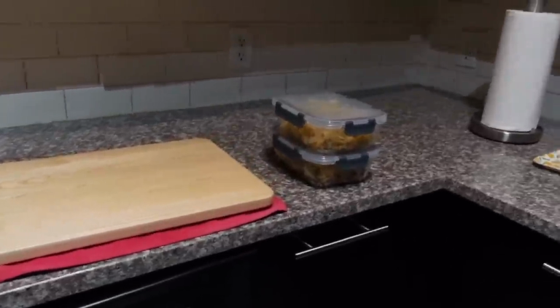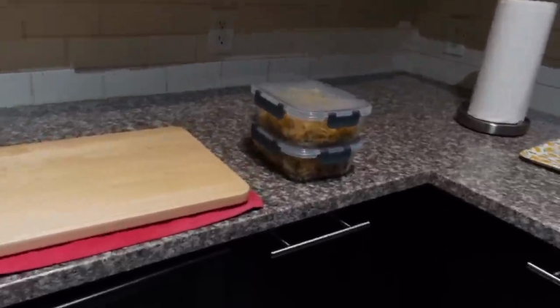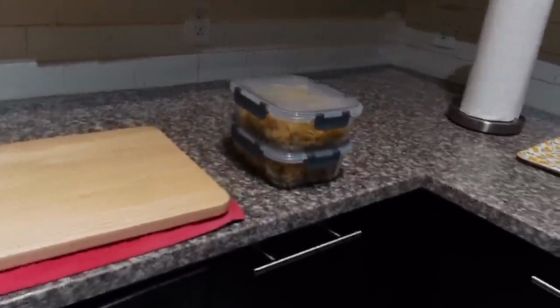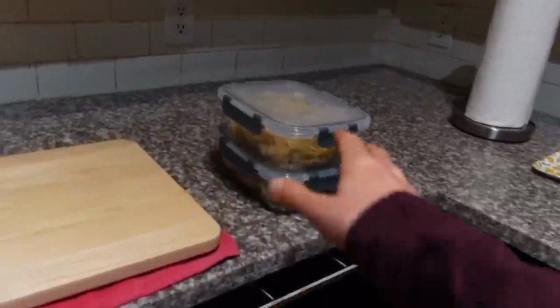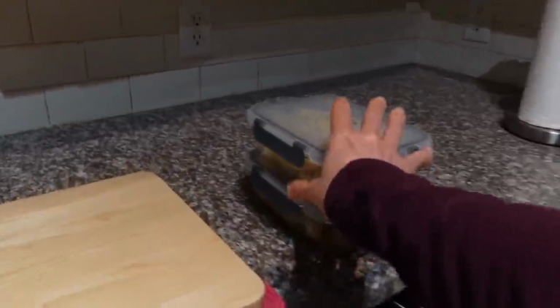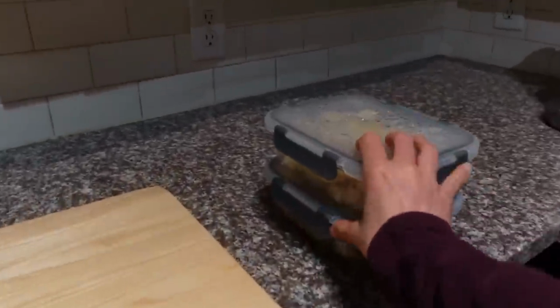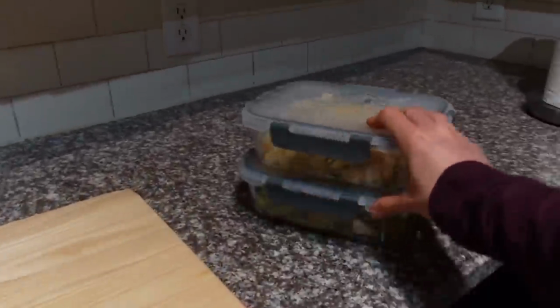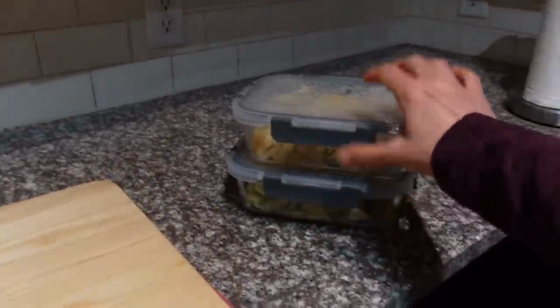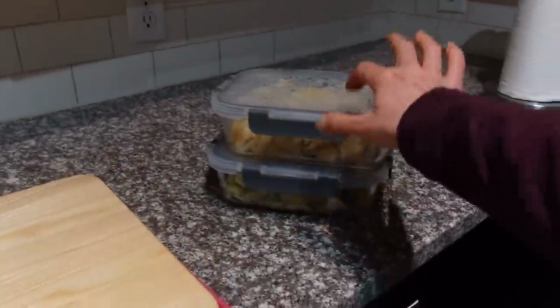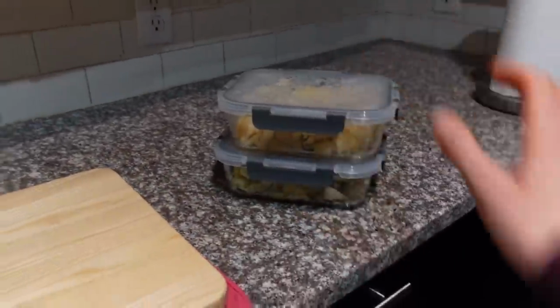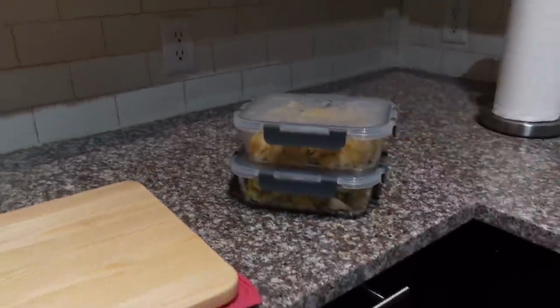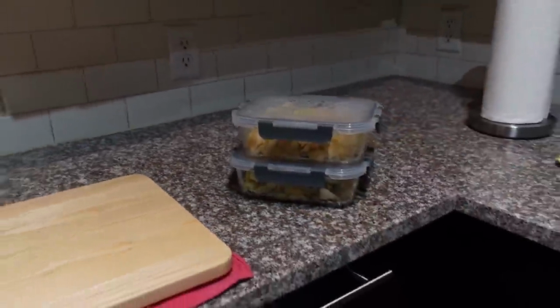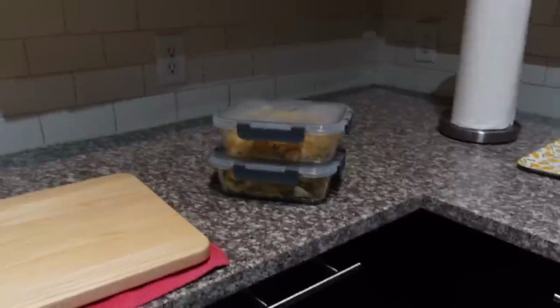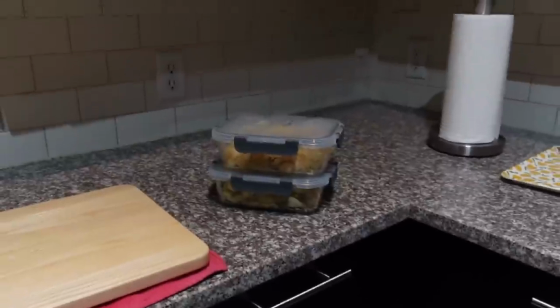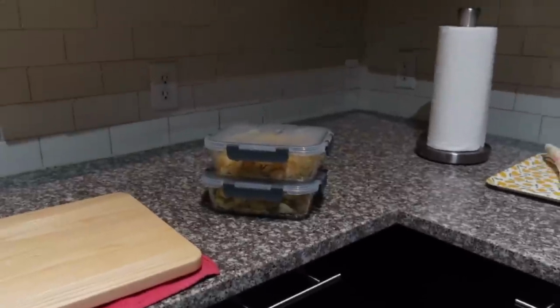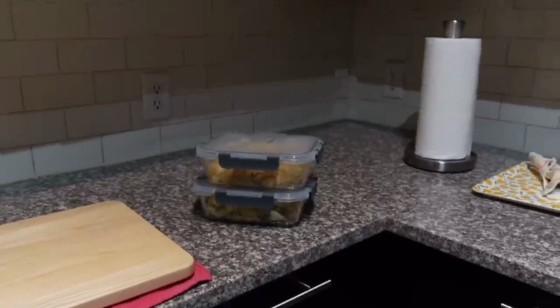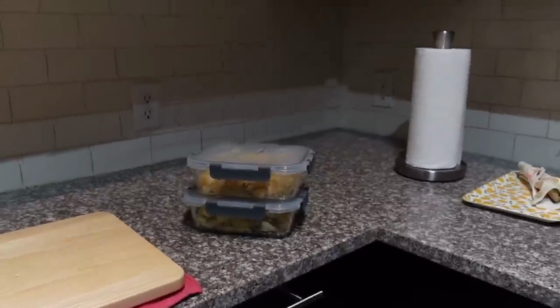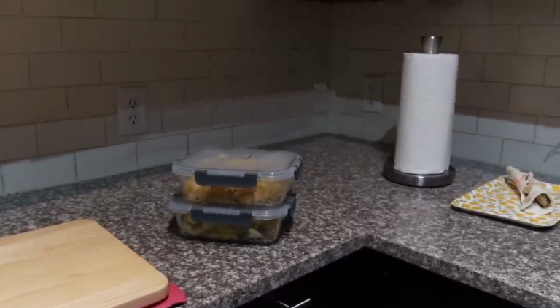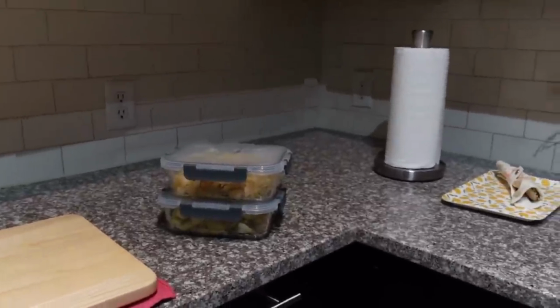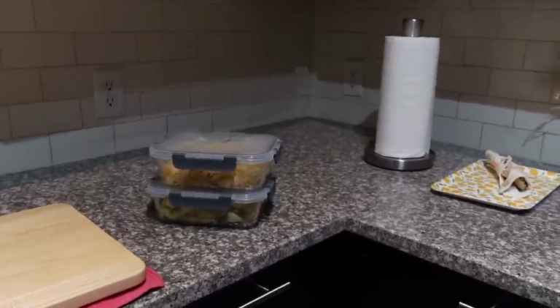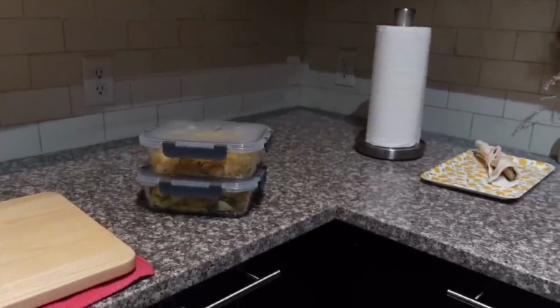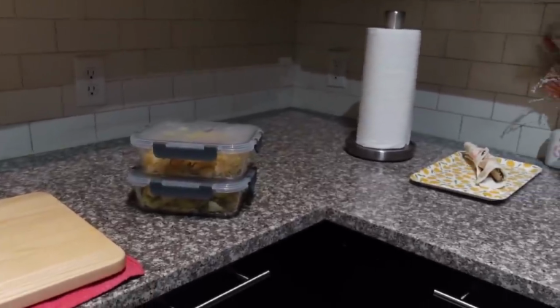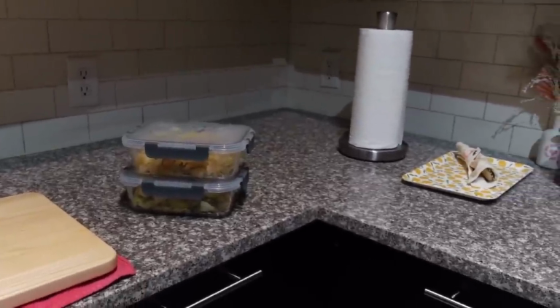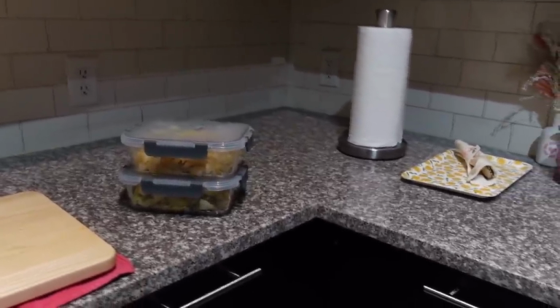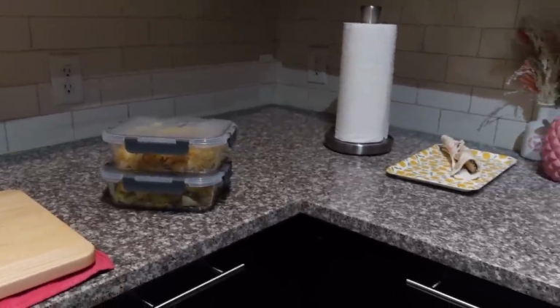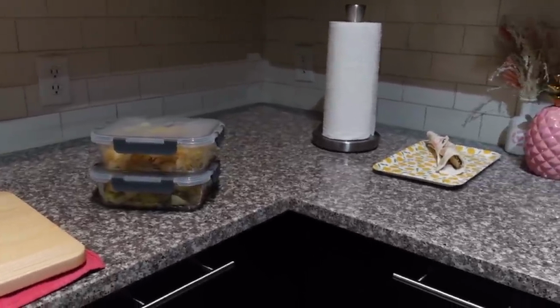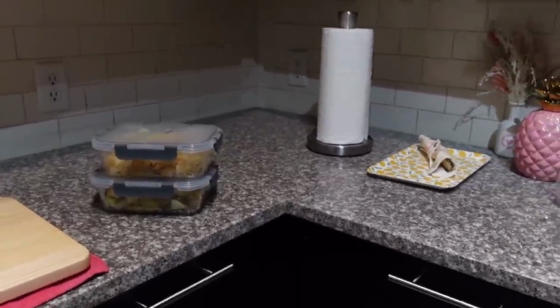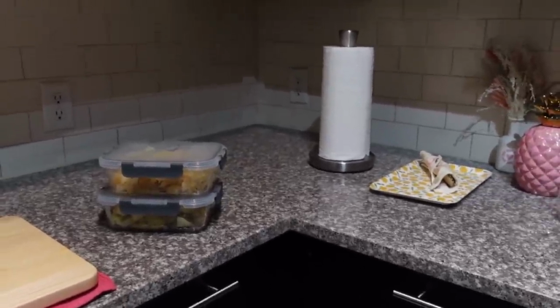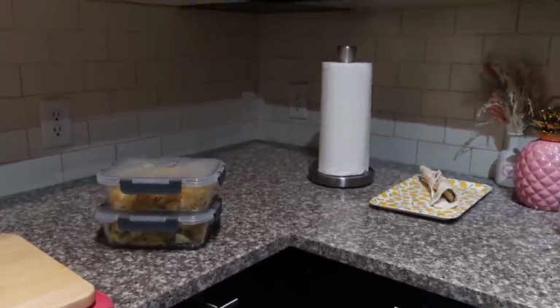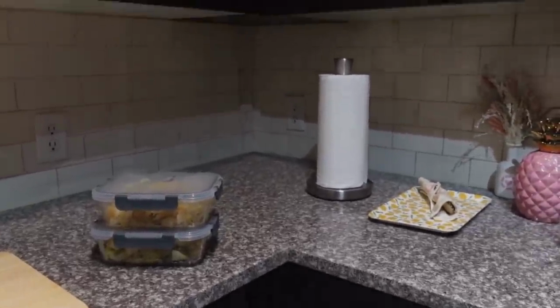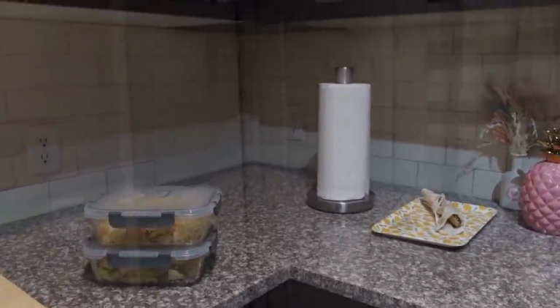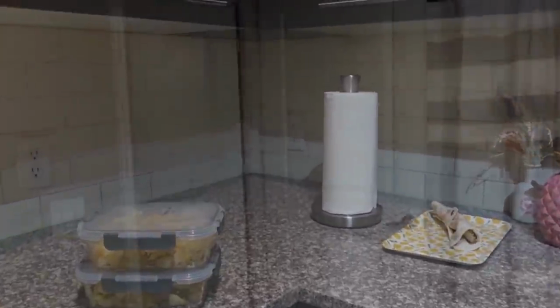I just have these meal prep containers here. I'm just updating you guys on random items.